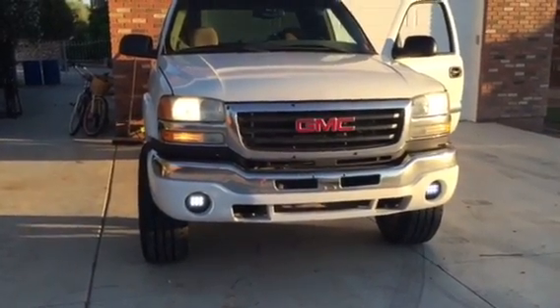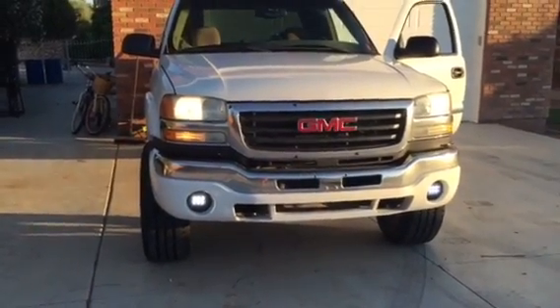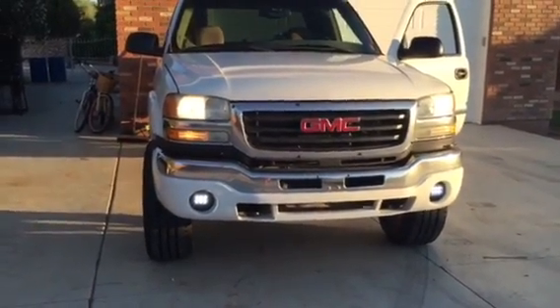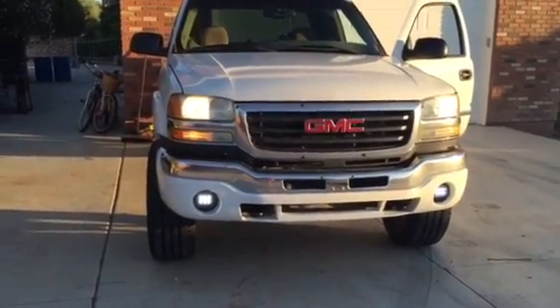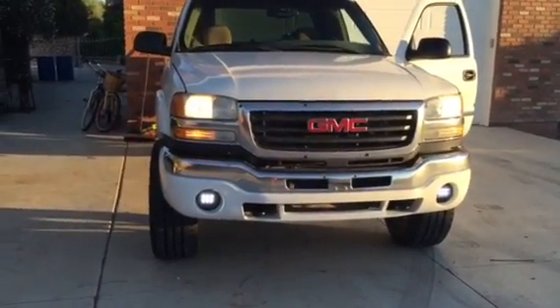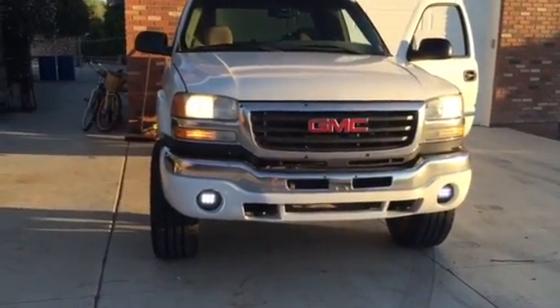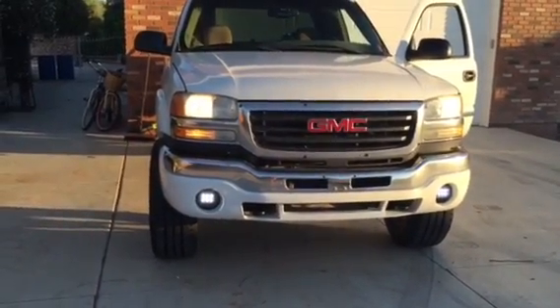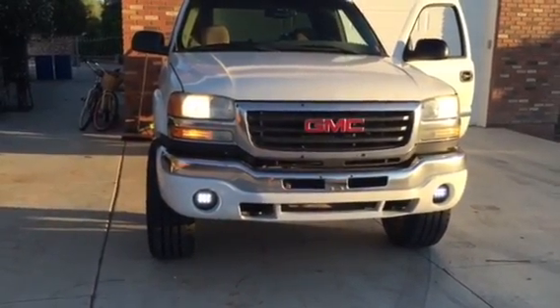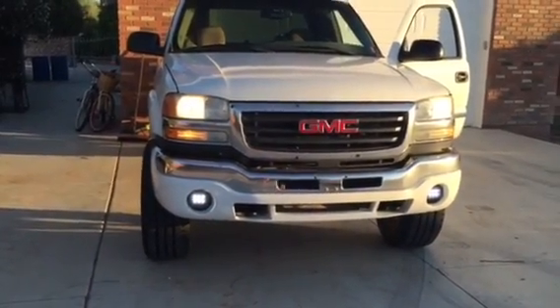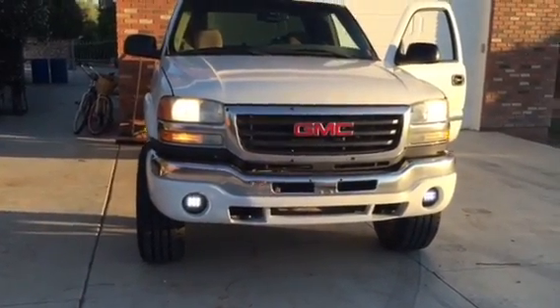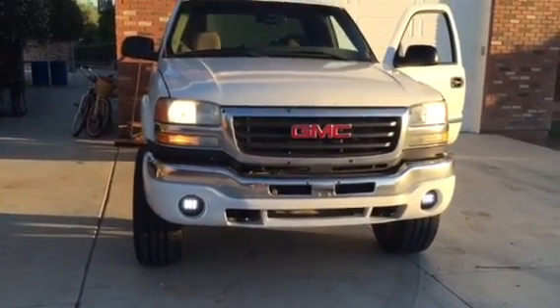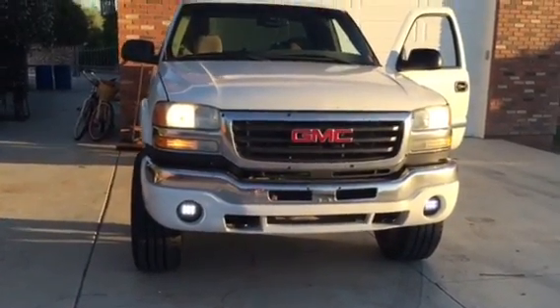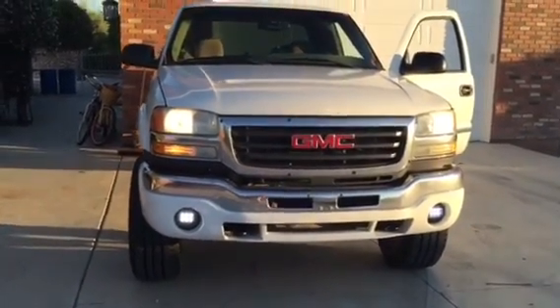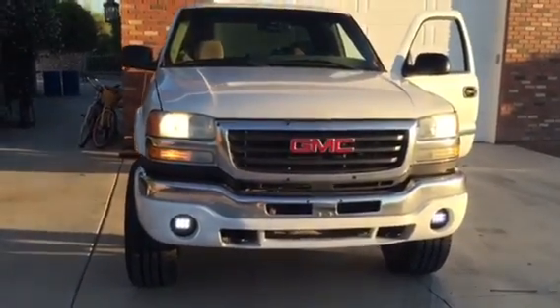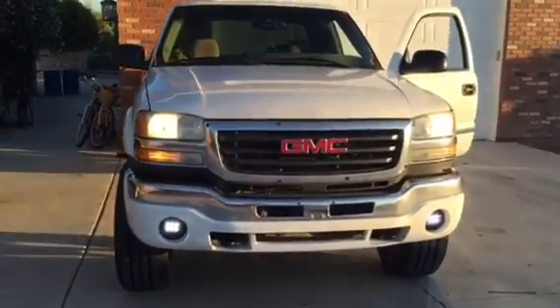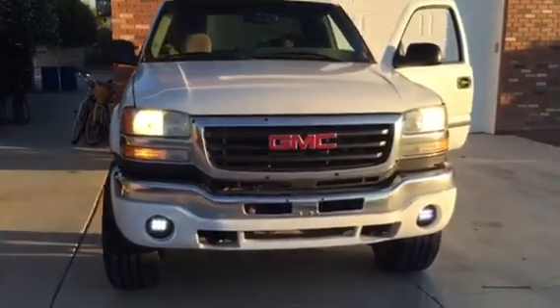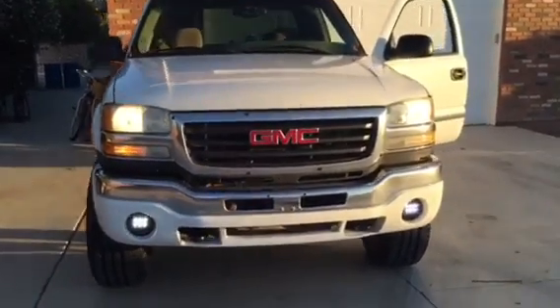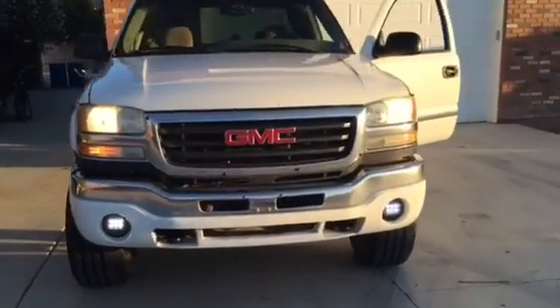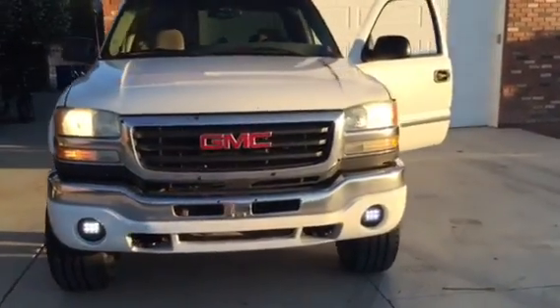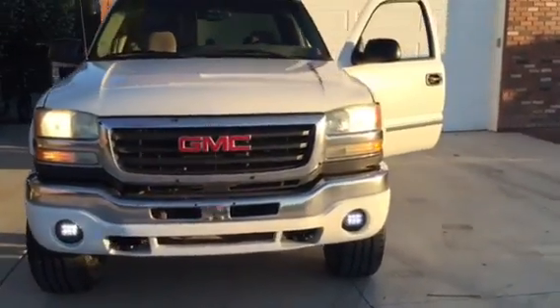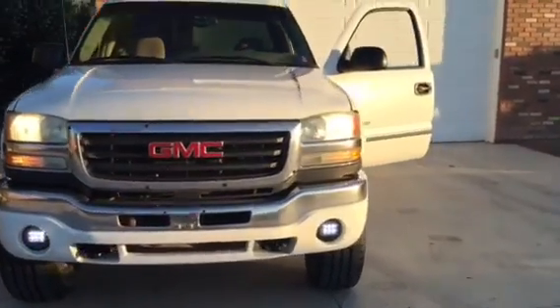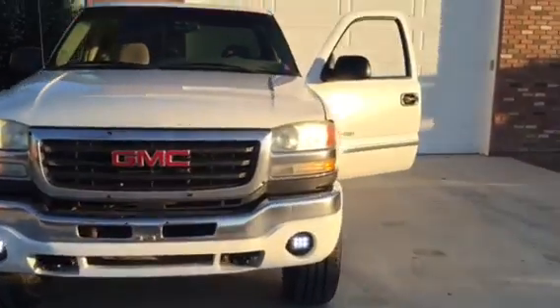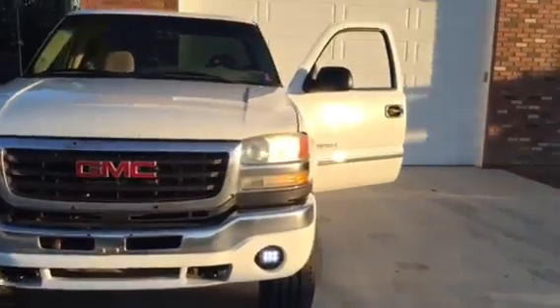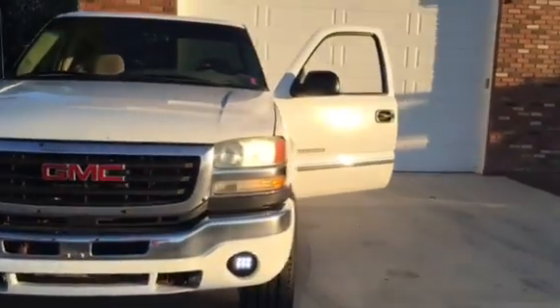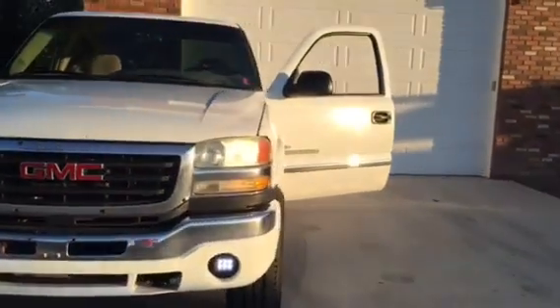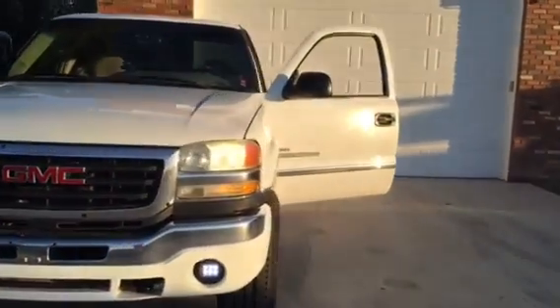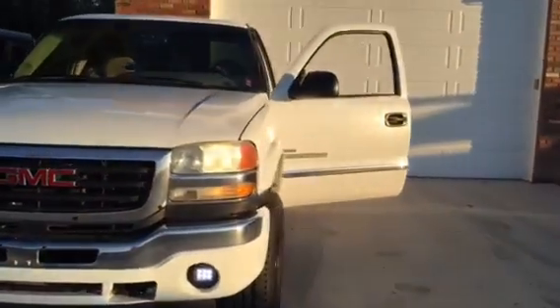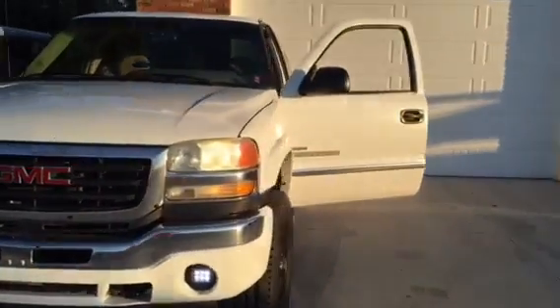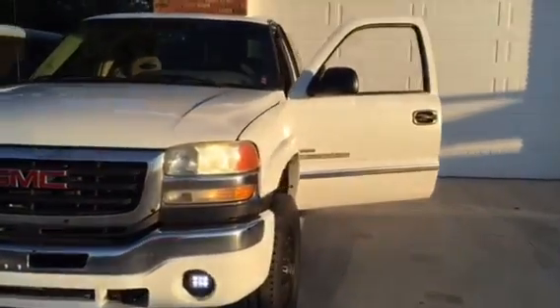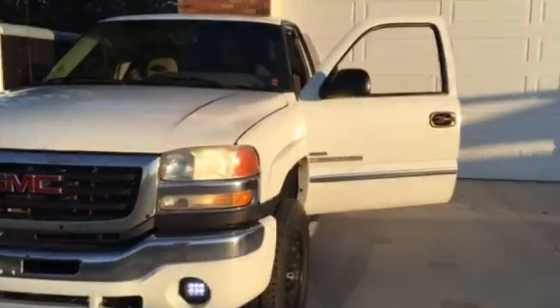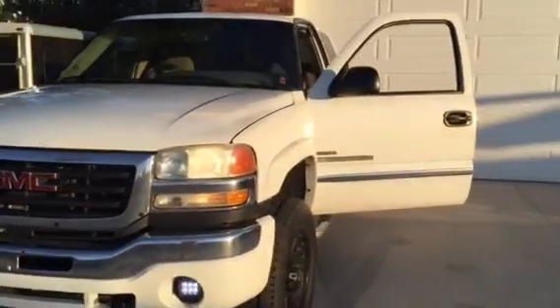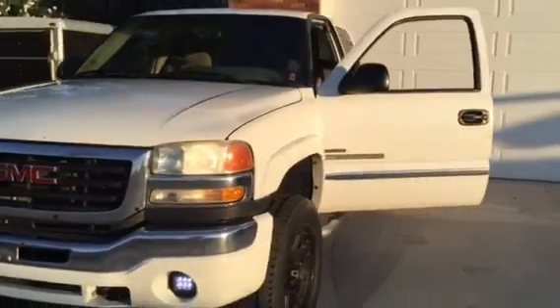More videos to come about the Duramax and other cars — please subscribe, leave a comment, let us know if there's anything you want to know how to do and we'll cover it. Thanks!